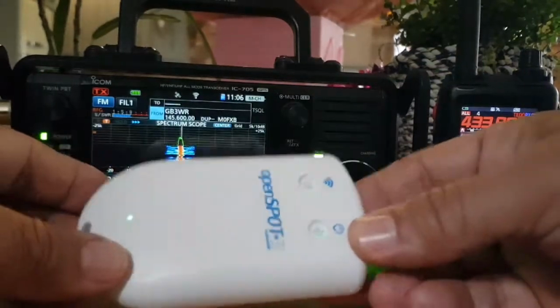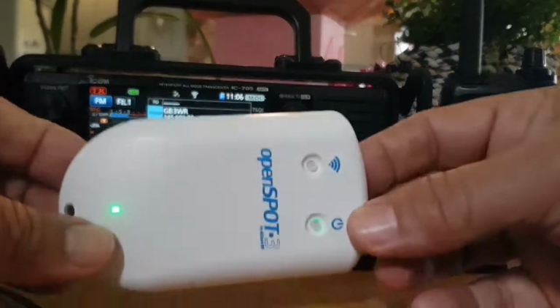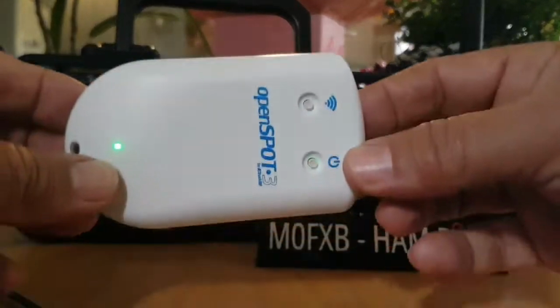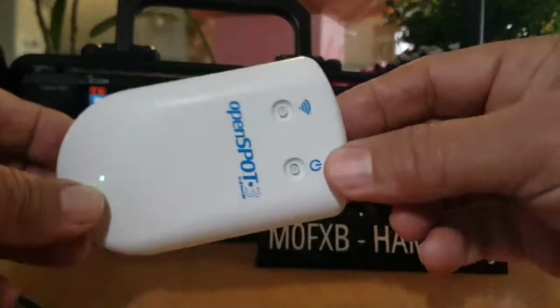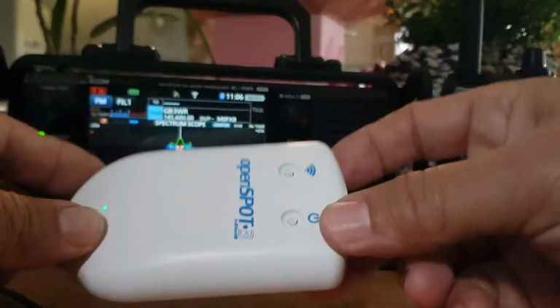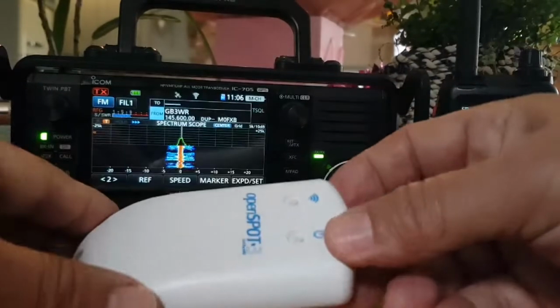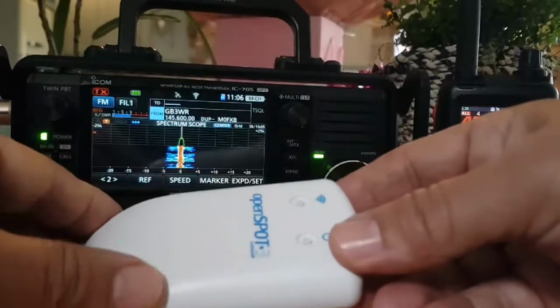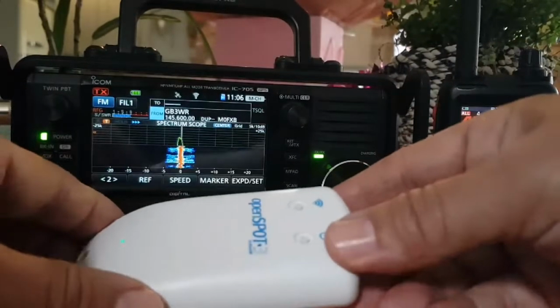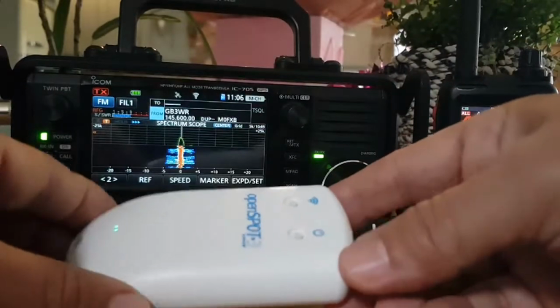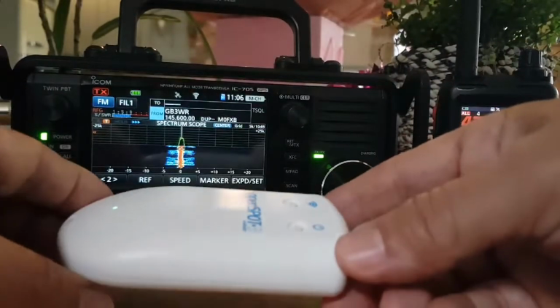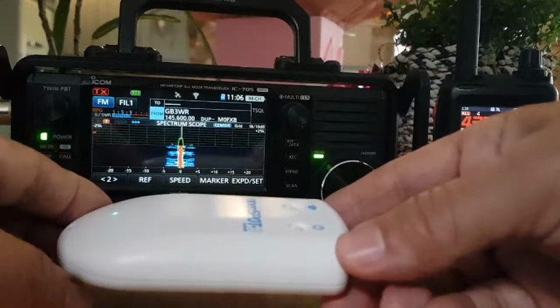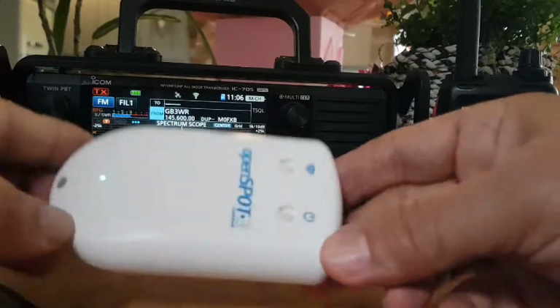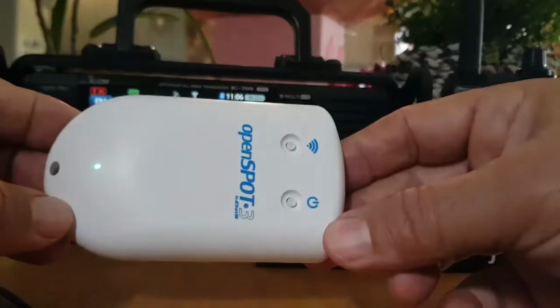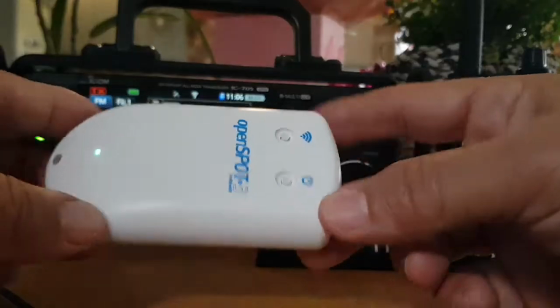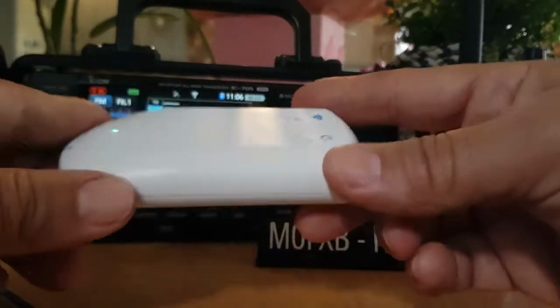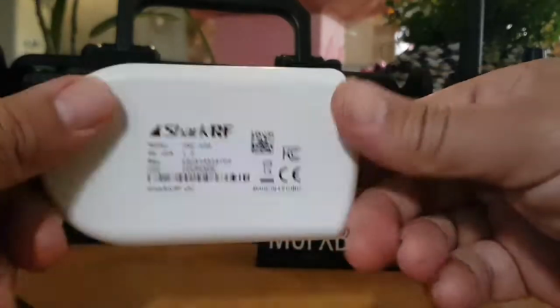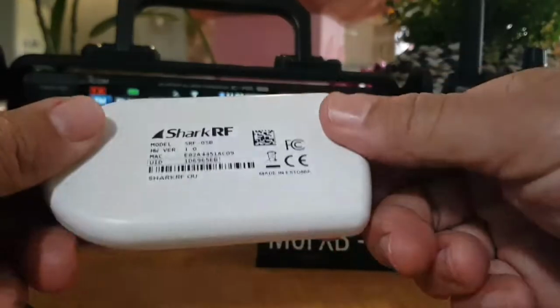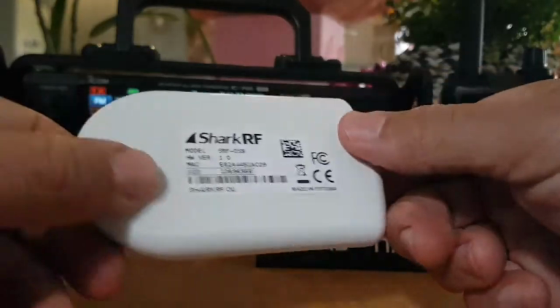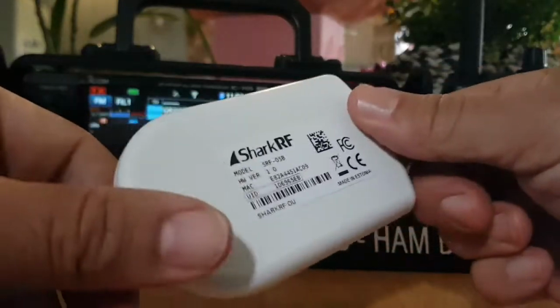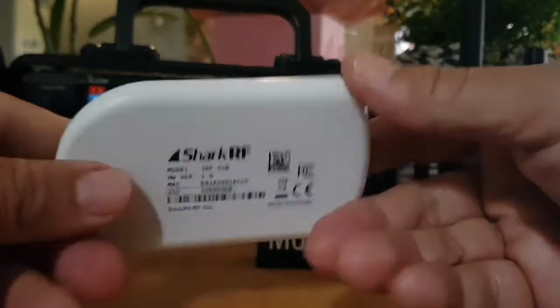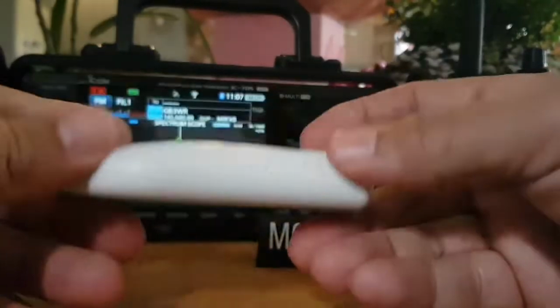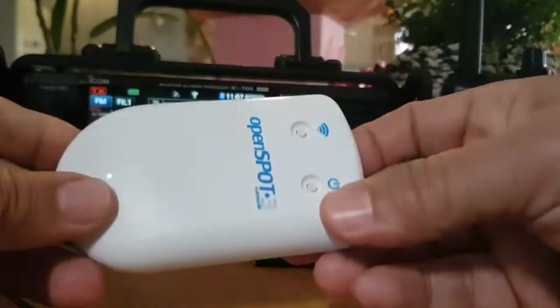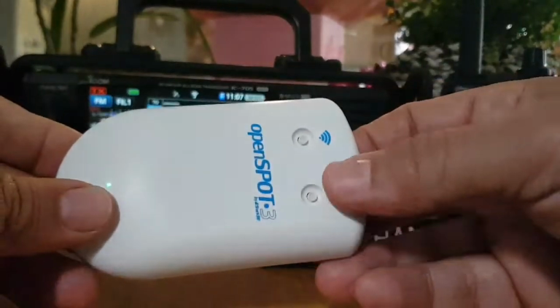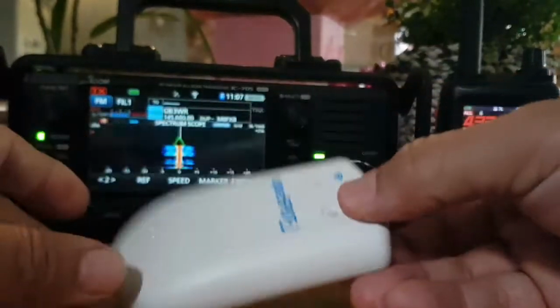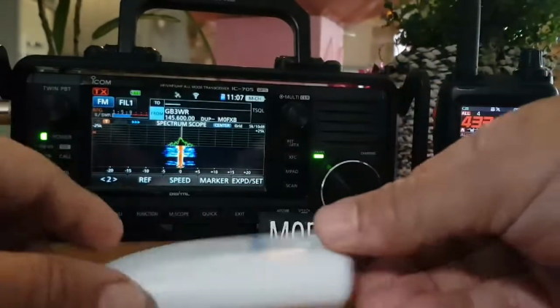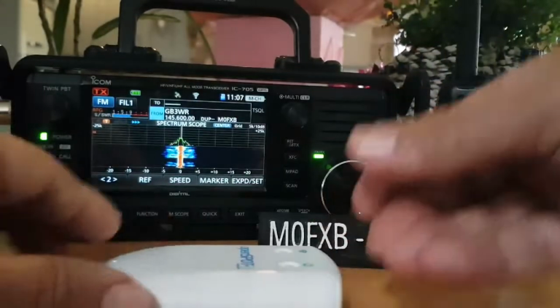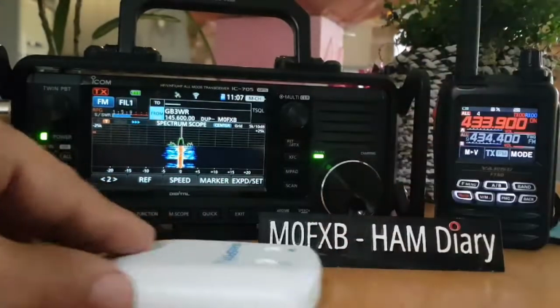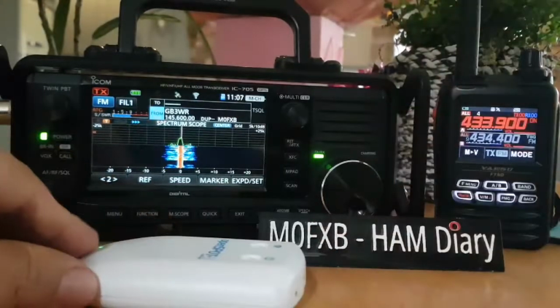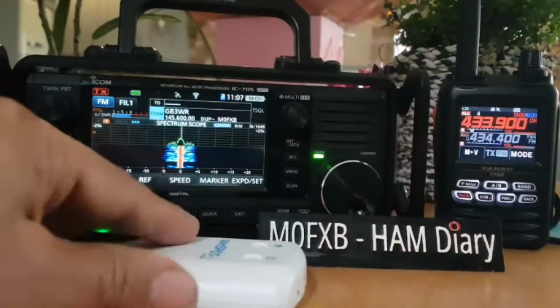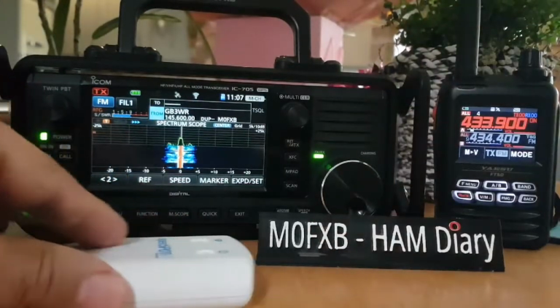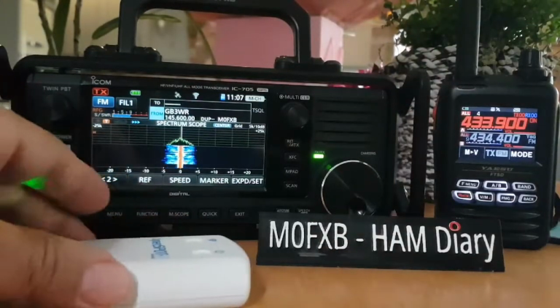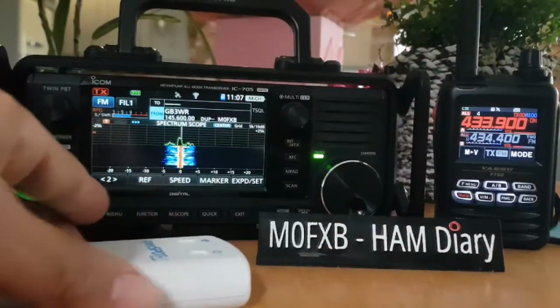This is what the OpenSpot 3 looks like - it's very small, goes in your pocket easily, has a battery in it. It will cross-mode you from one type of mode like C4FM to D-Star and to DMR. That's why they're very expensive - nearly 300 pounds - but they're just good, that's the simple truth.